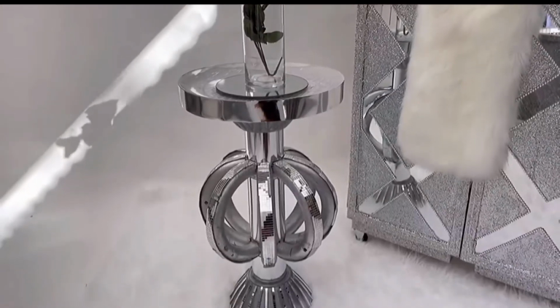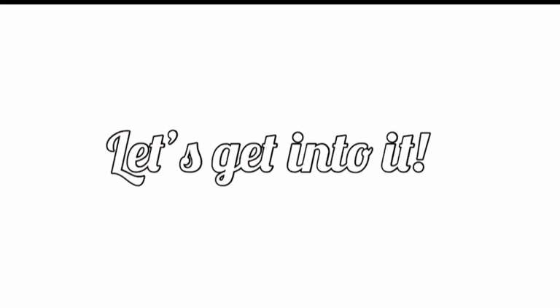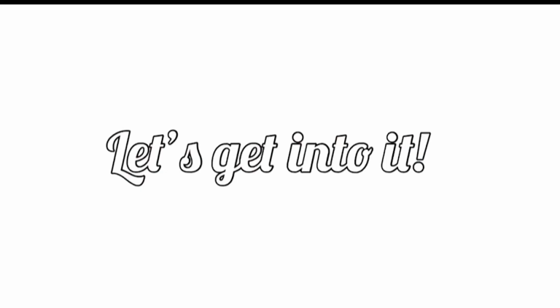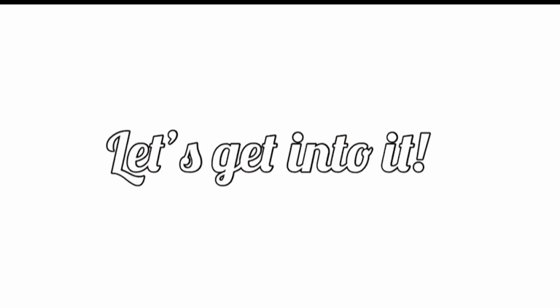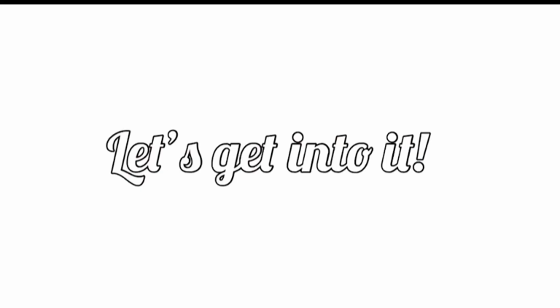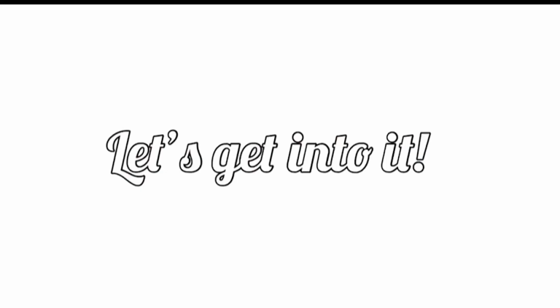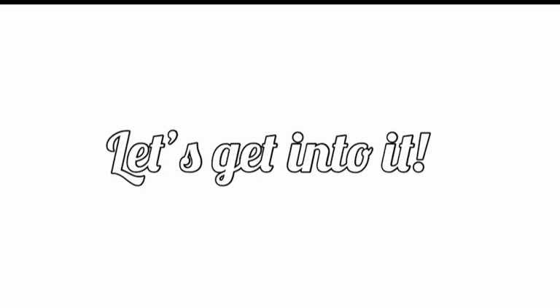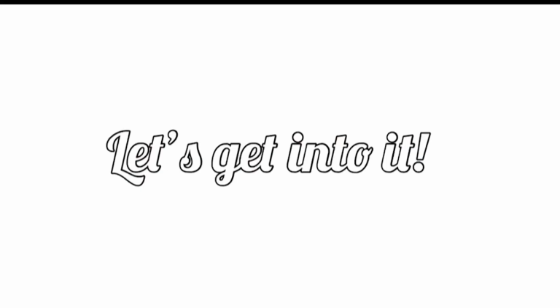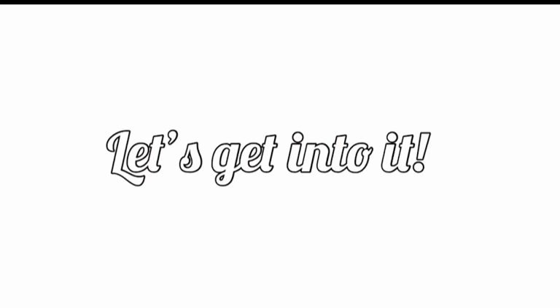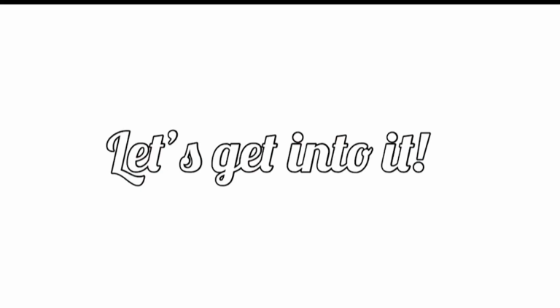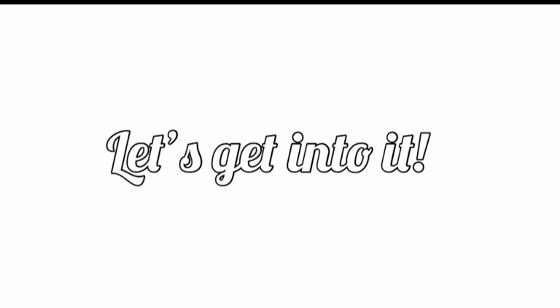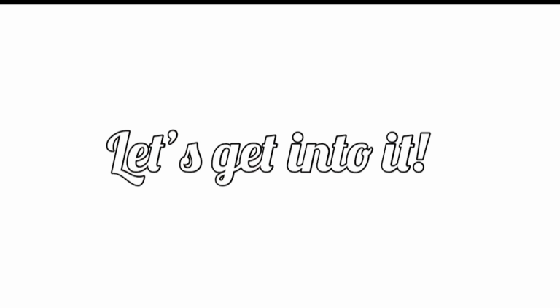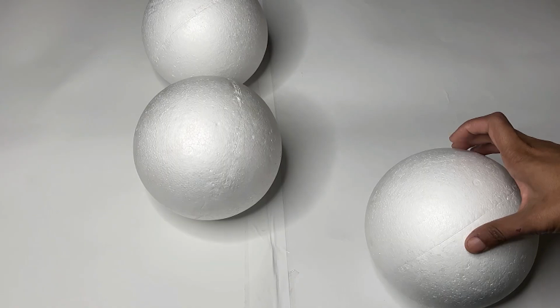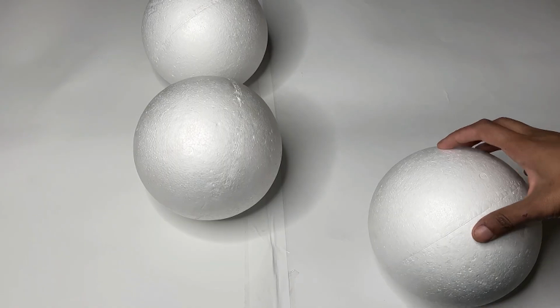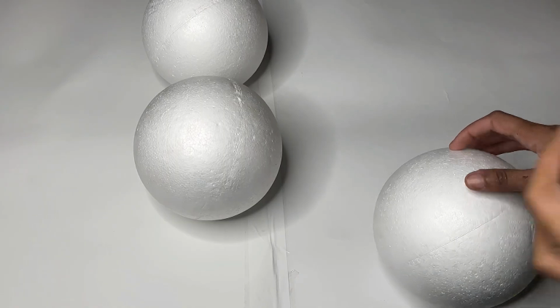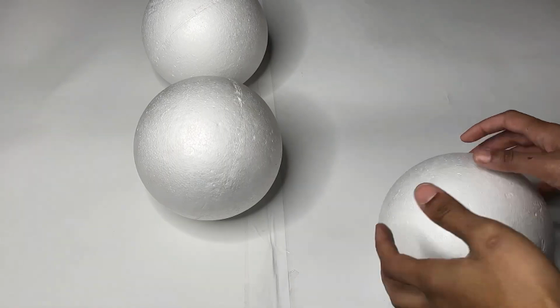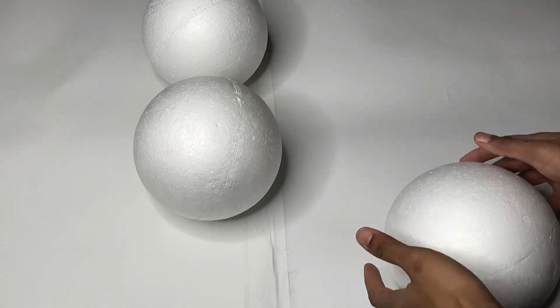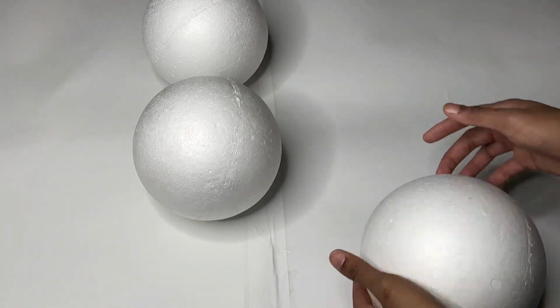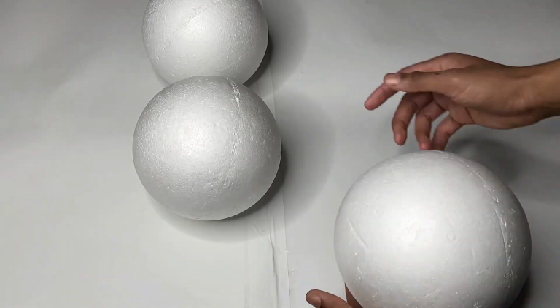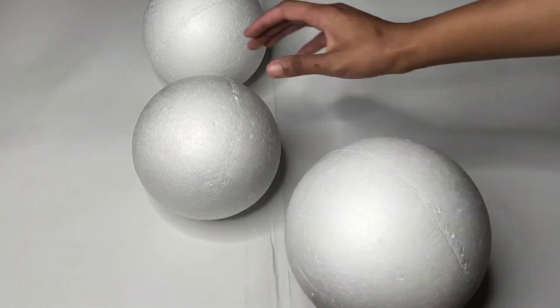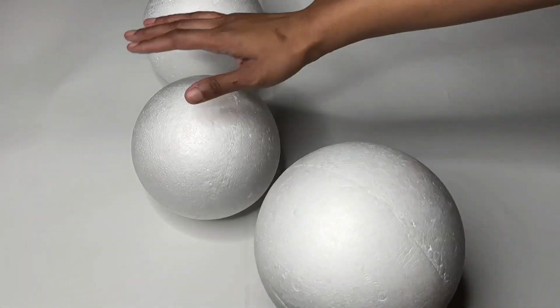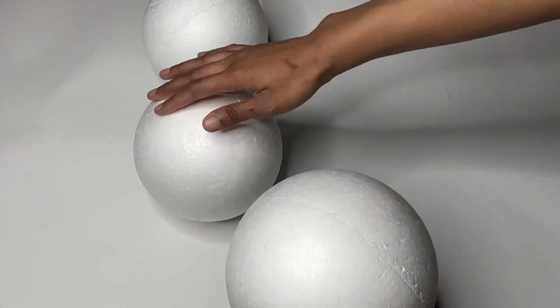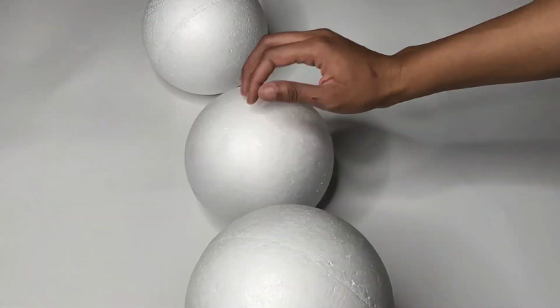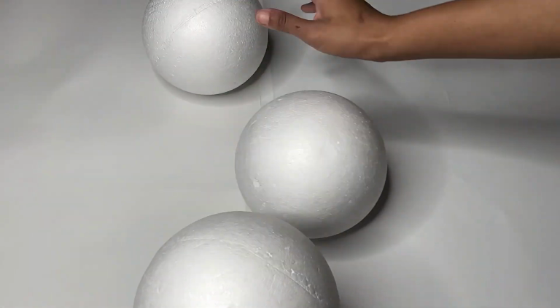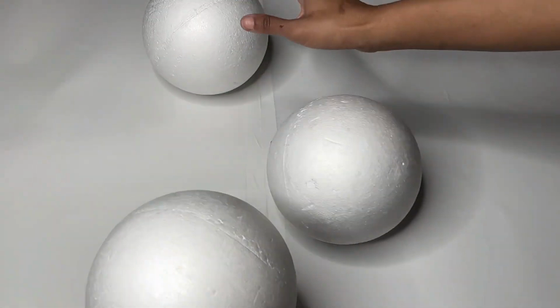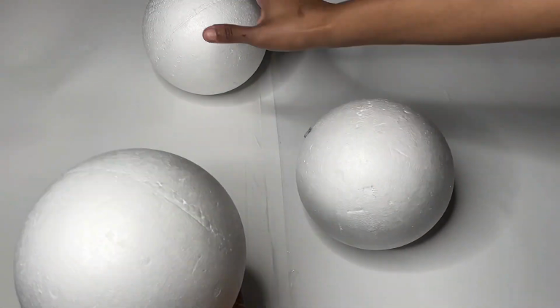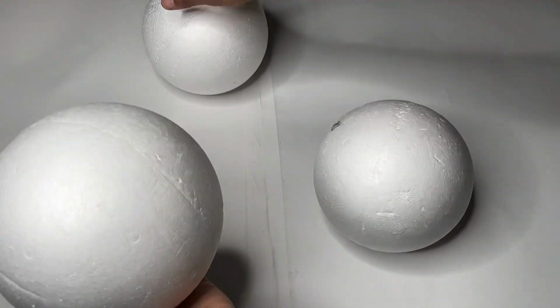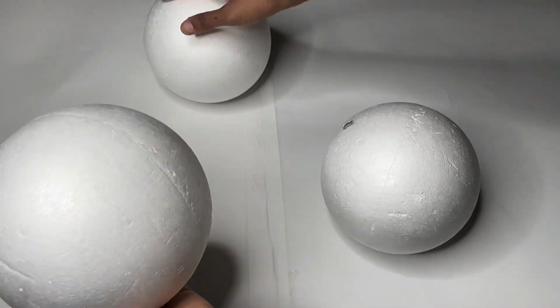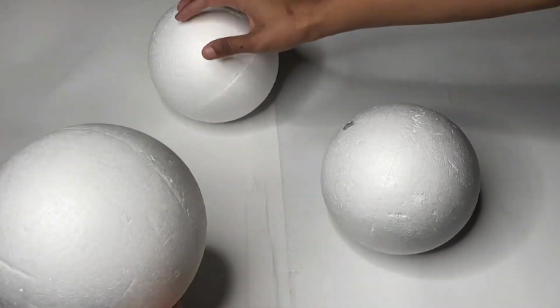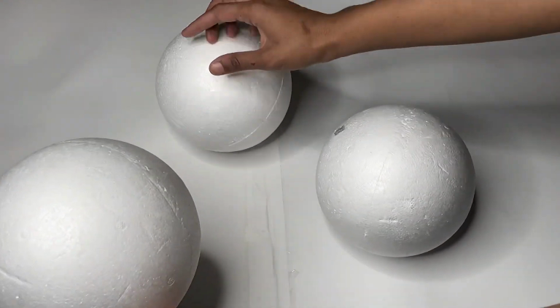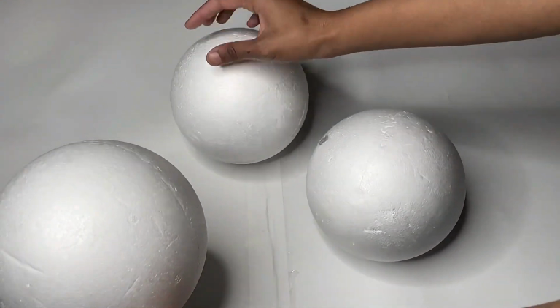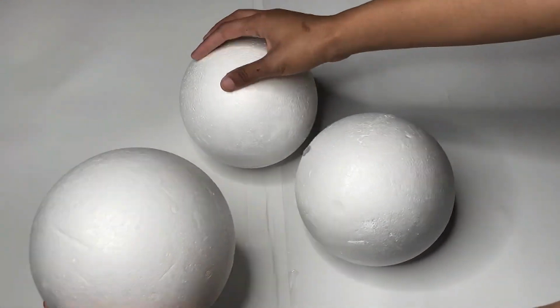Welcome back to my channel Glitter Babes. Today I'll be creating a side table using foam balls.